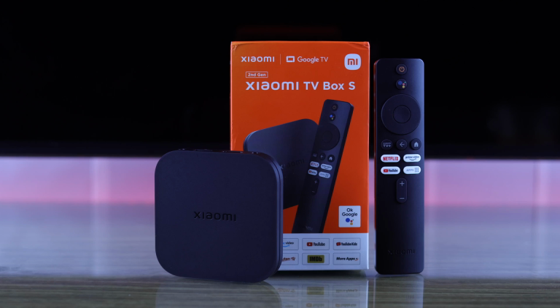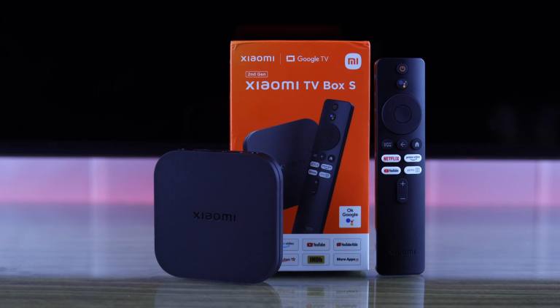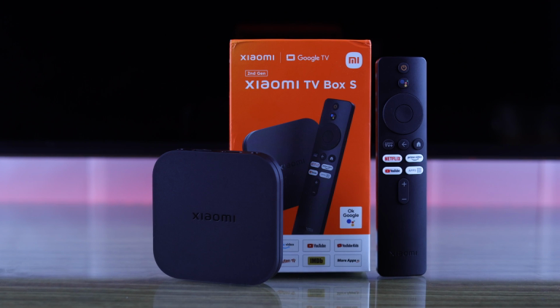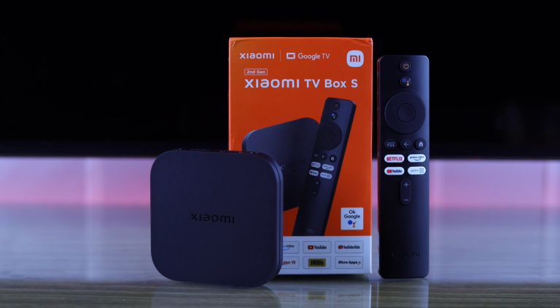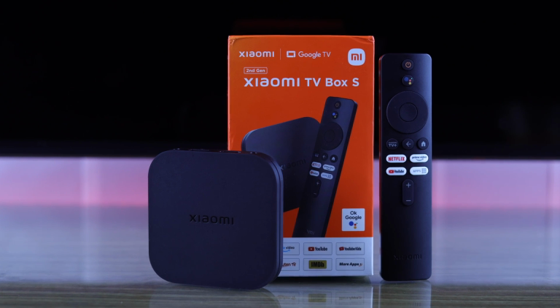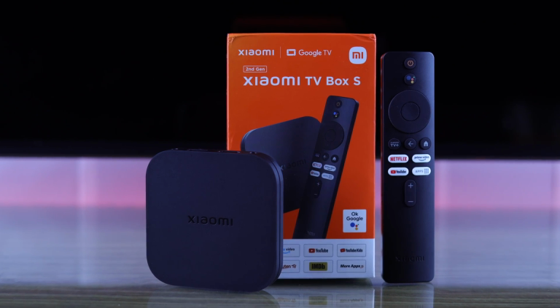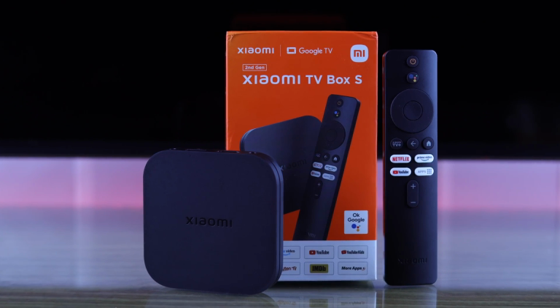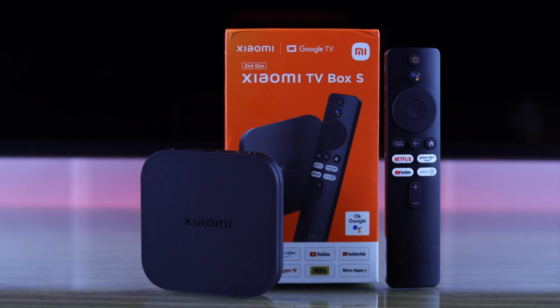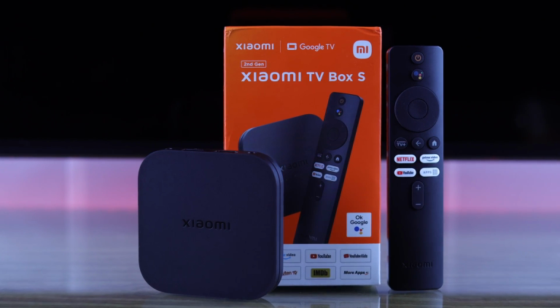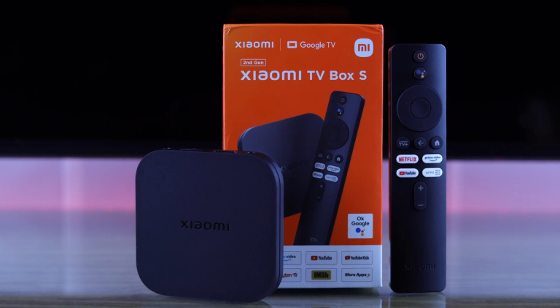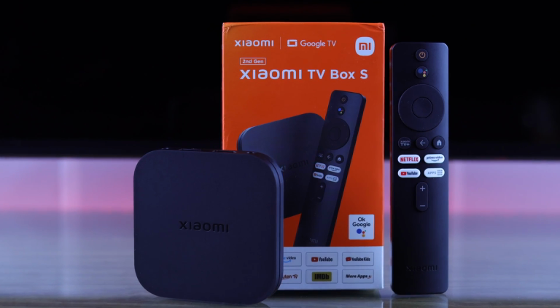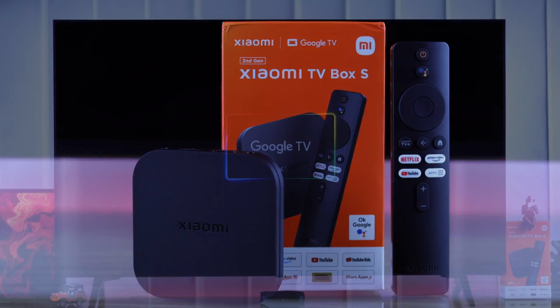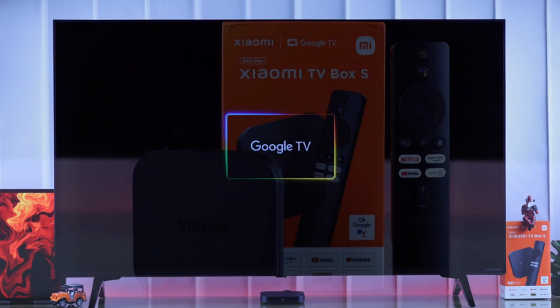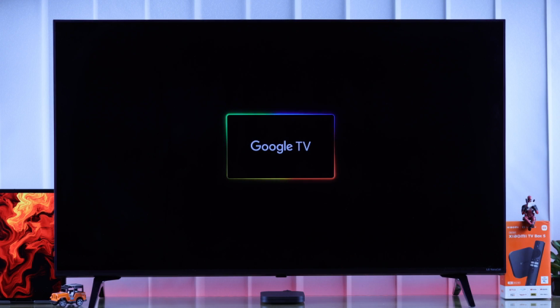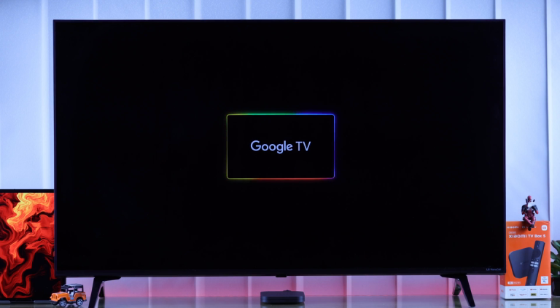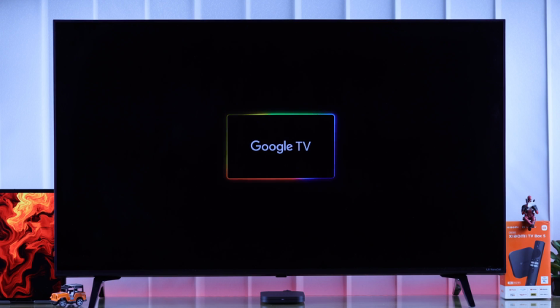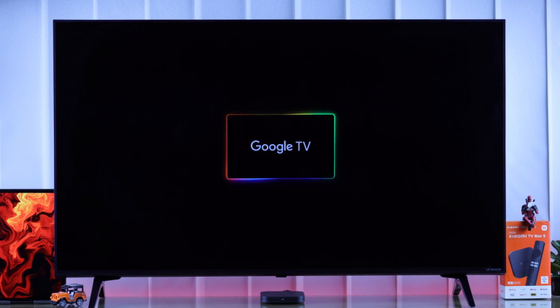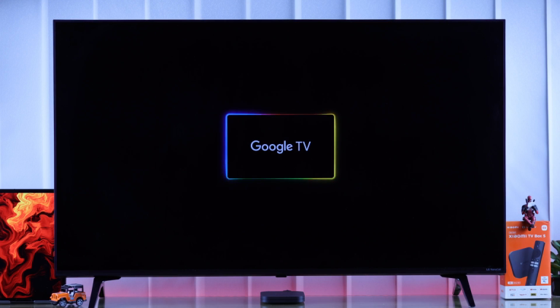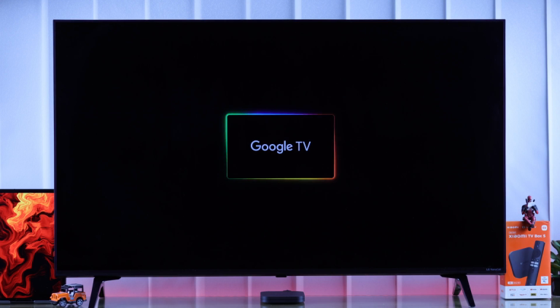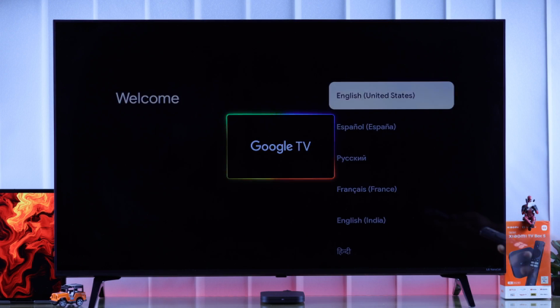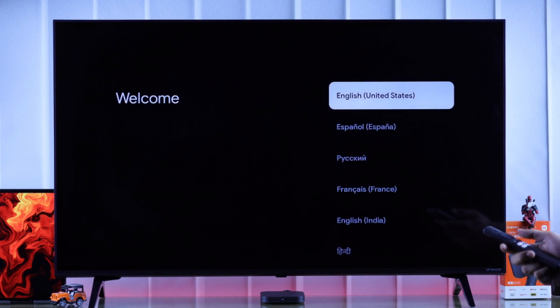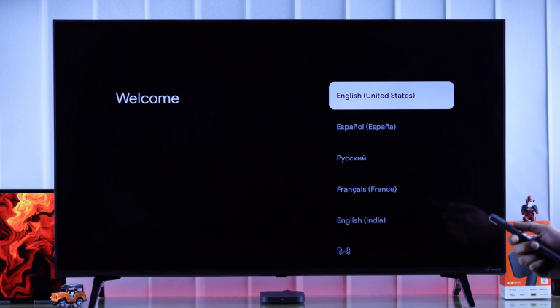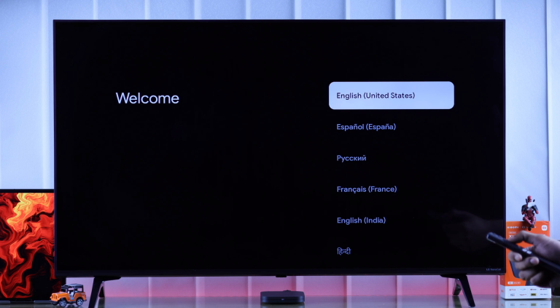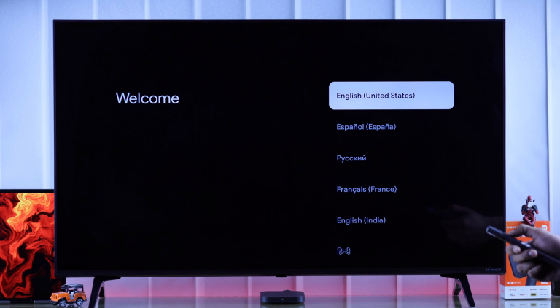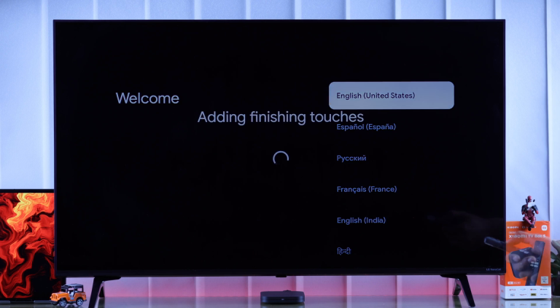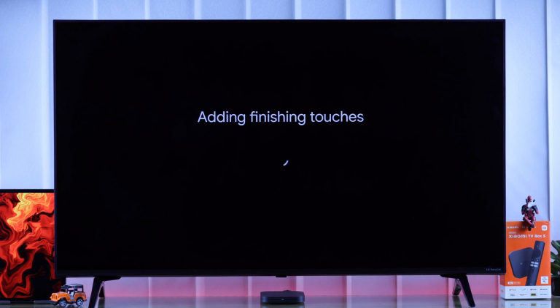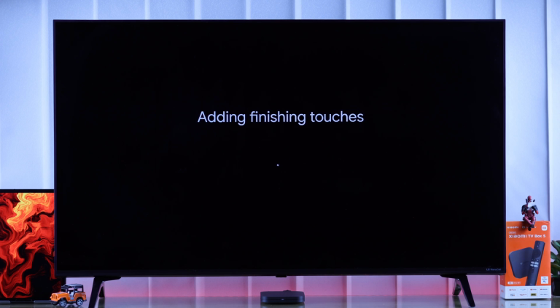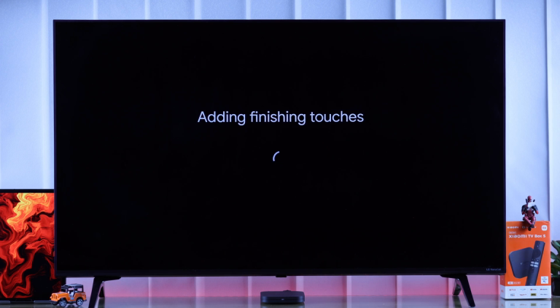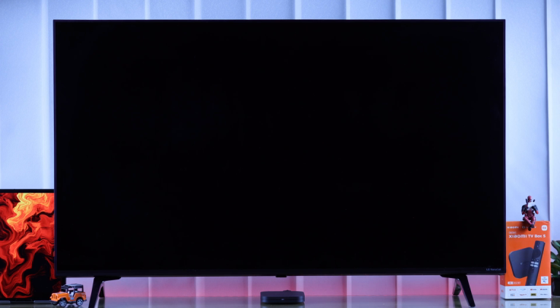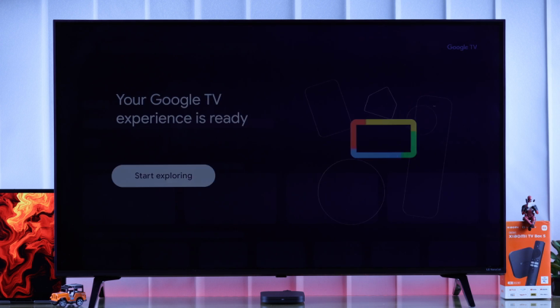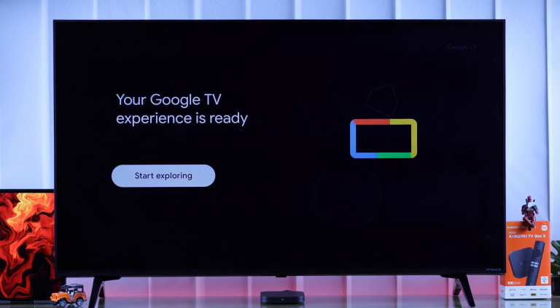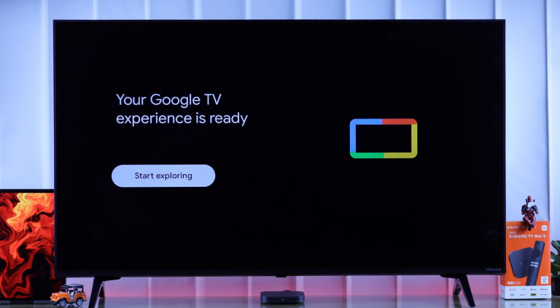Congrats on getting the second generation Xiaomi TV Box S powered by Google TV. Now let's go ahead and set it up for the first time together.